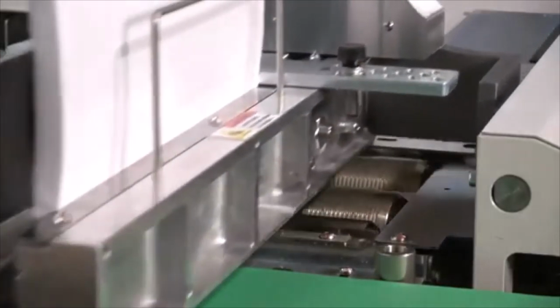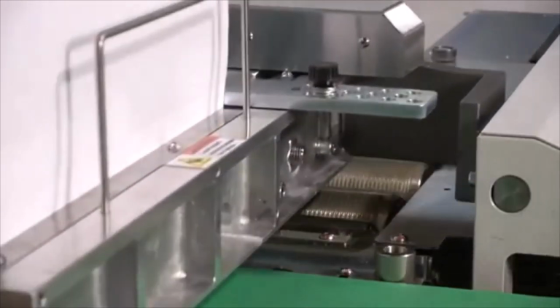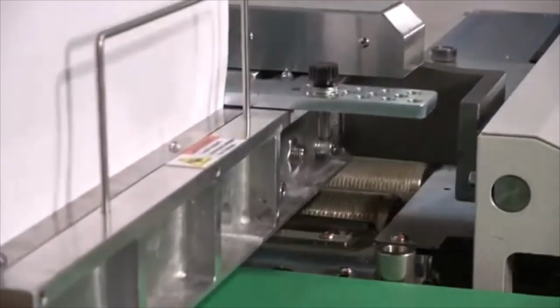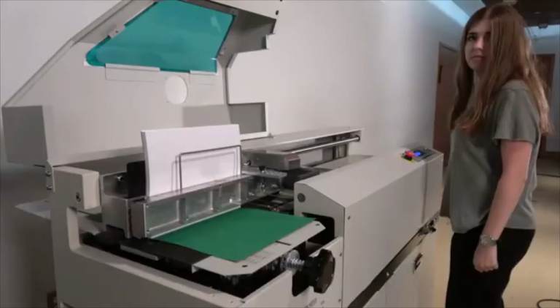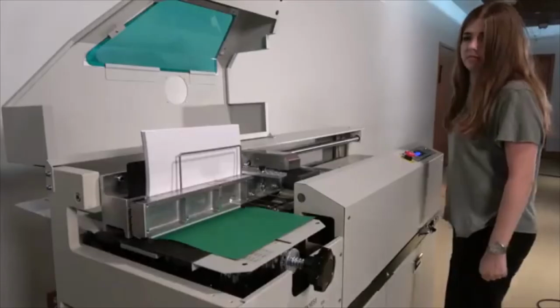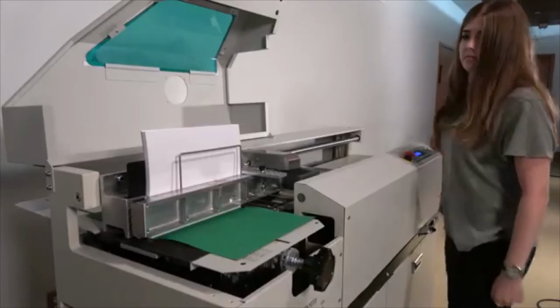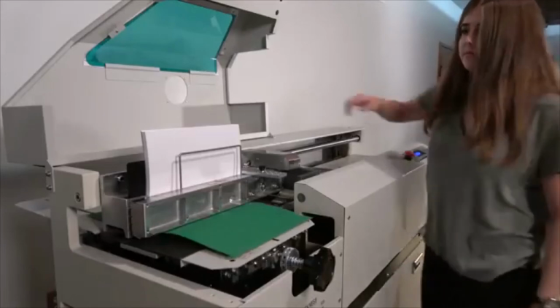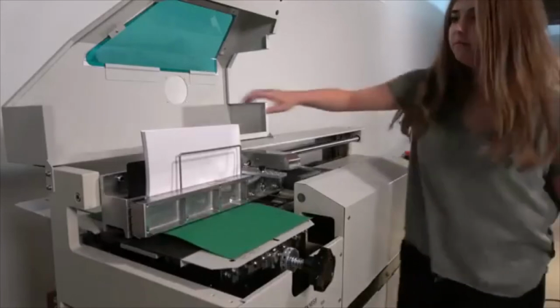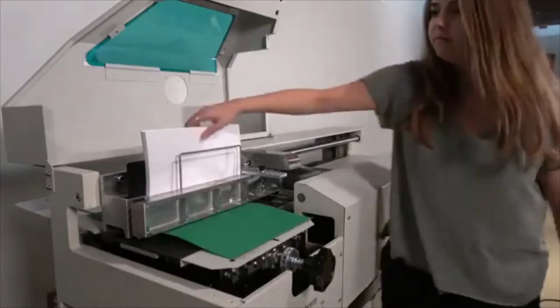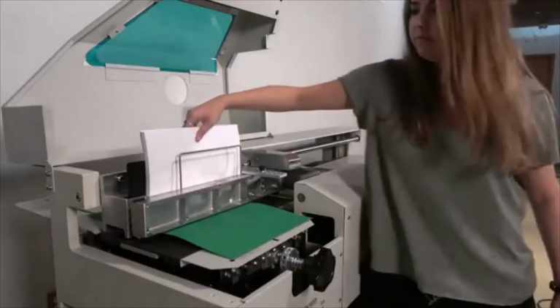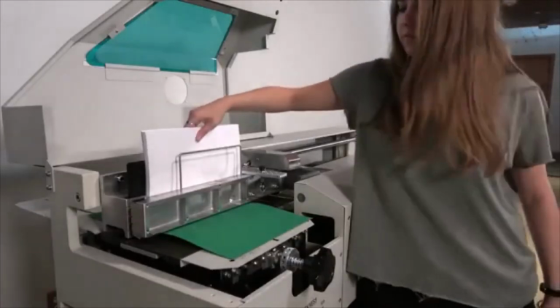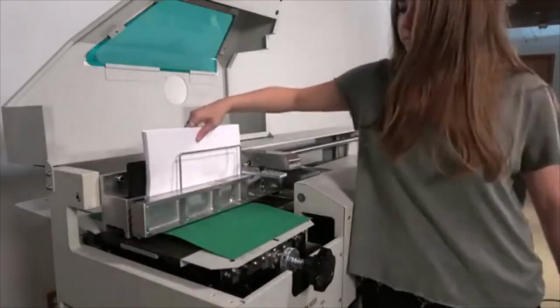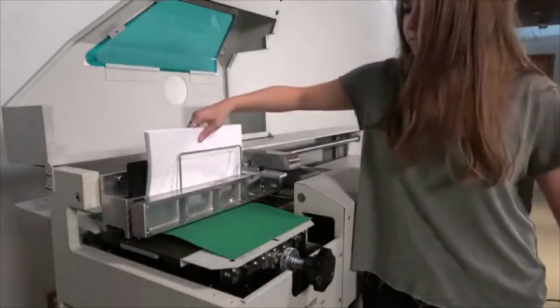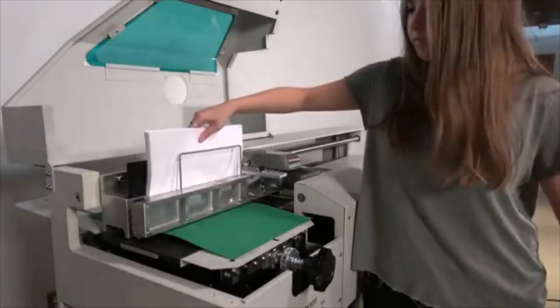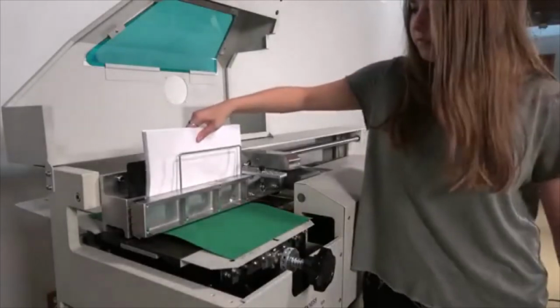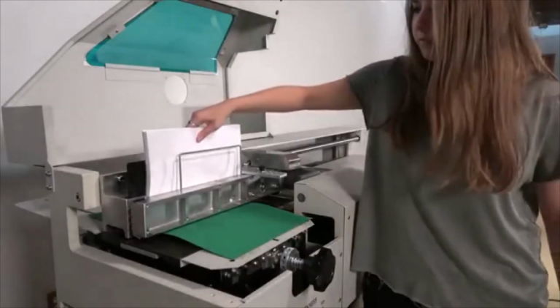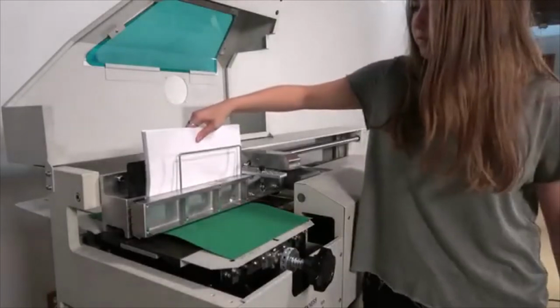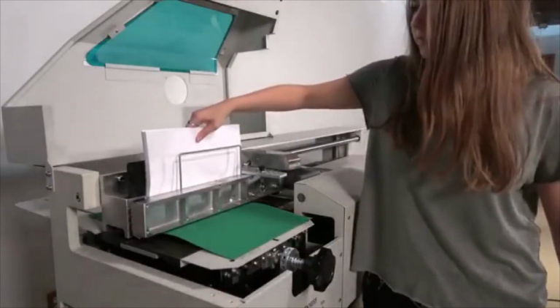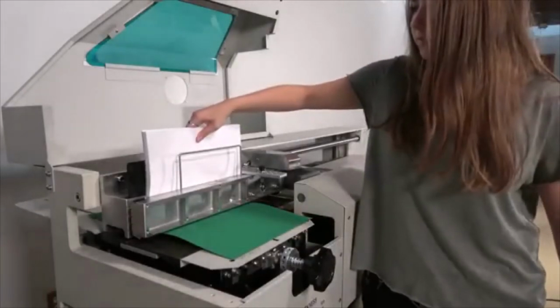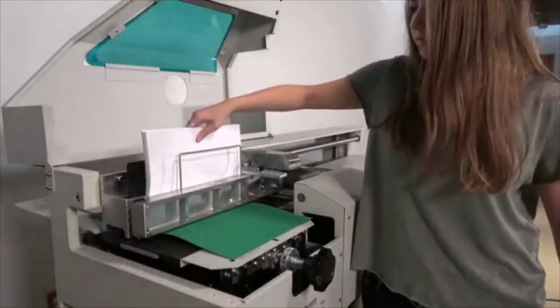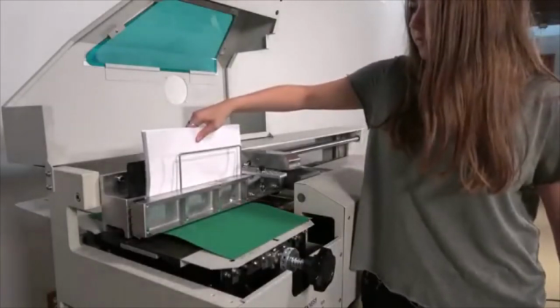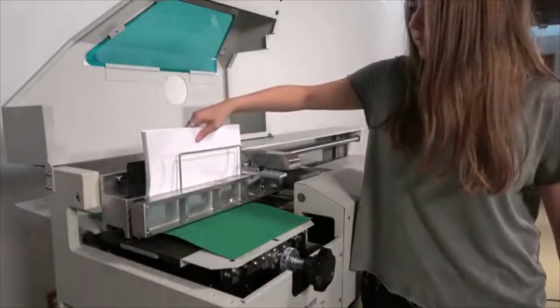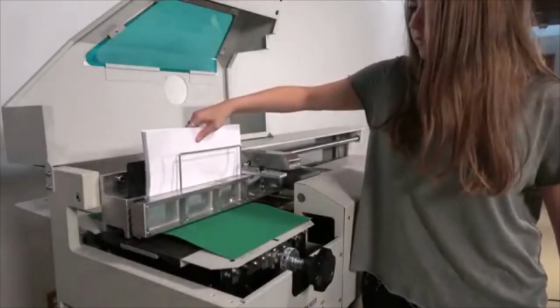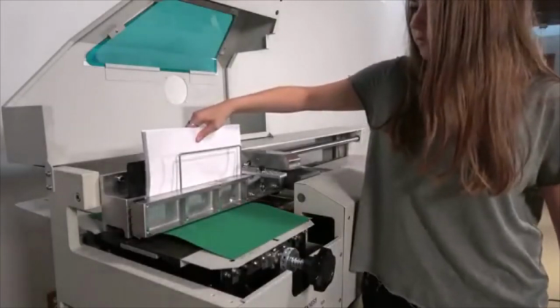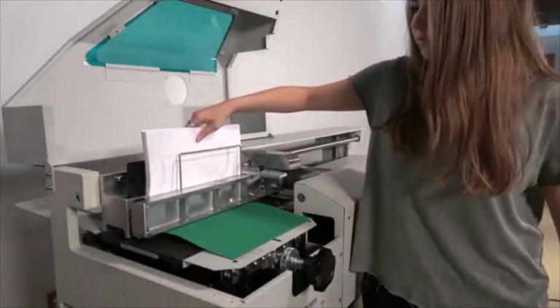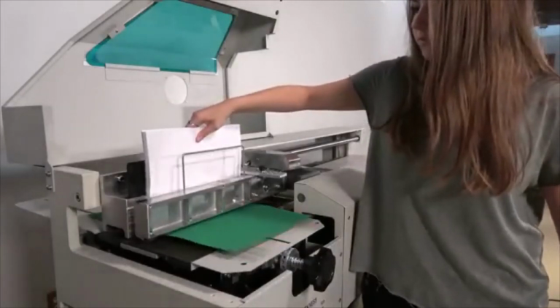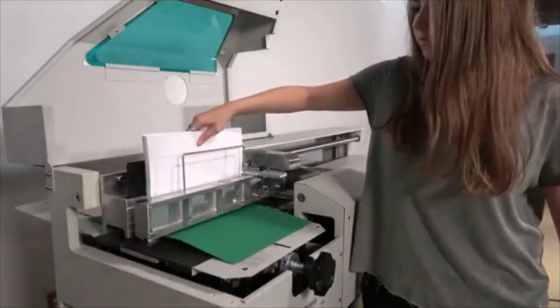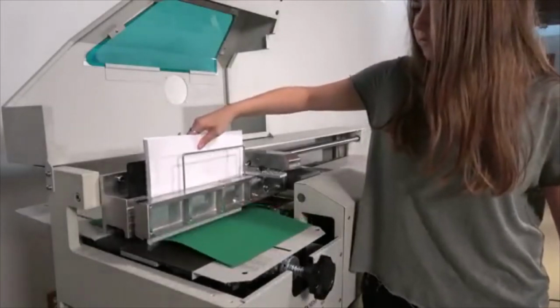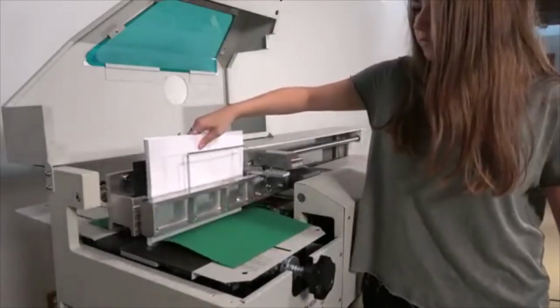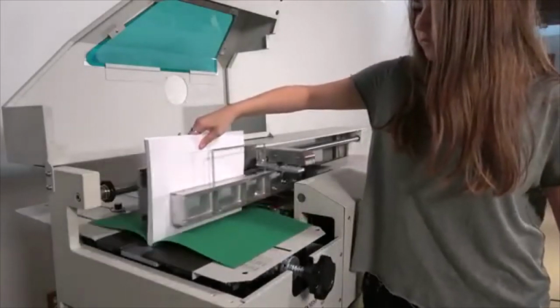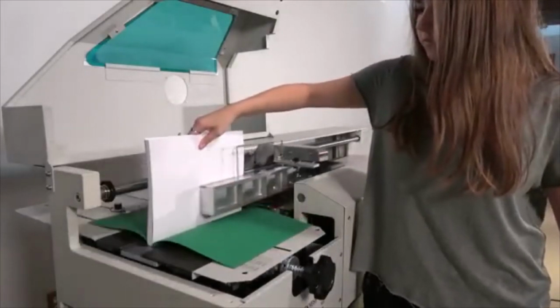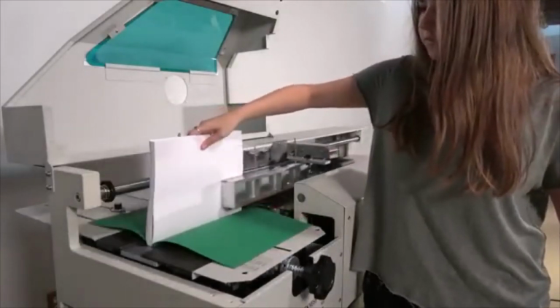We have bound a book with a colored cover to more easily demonstrate the consistency of the side gluing.